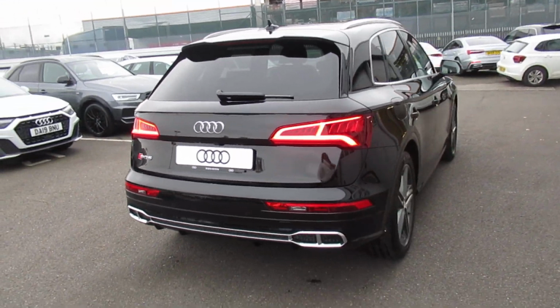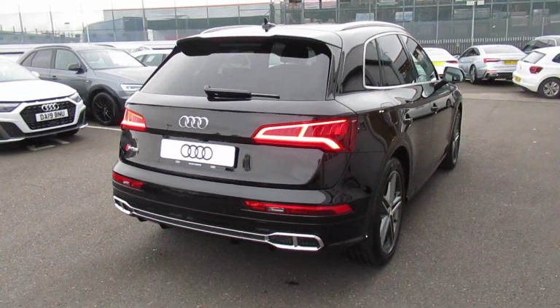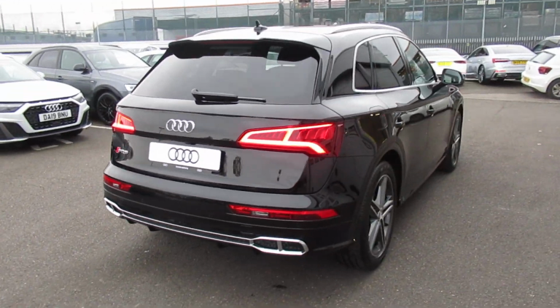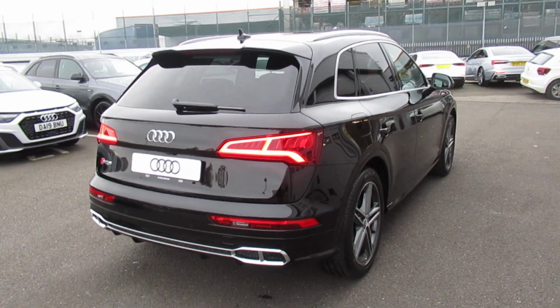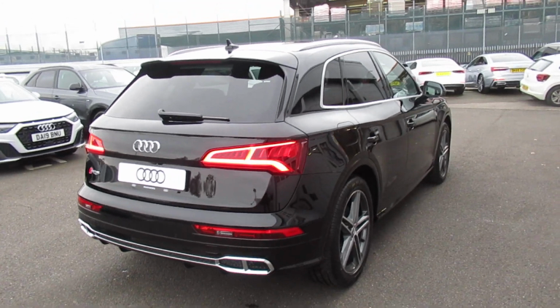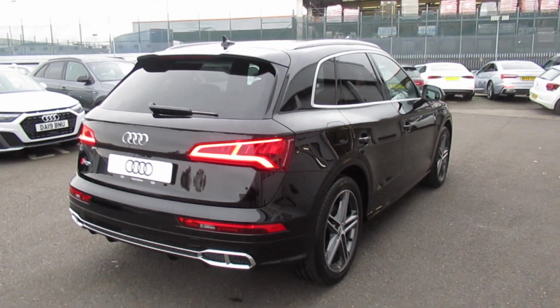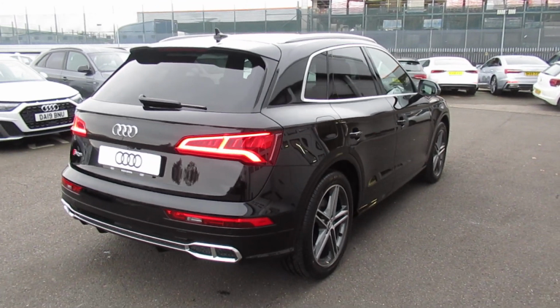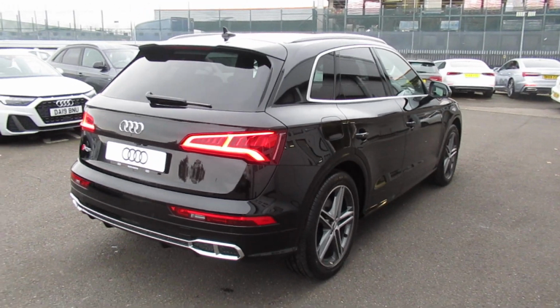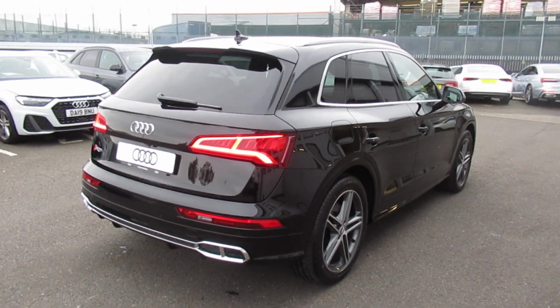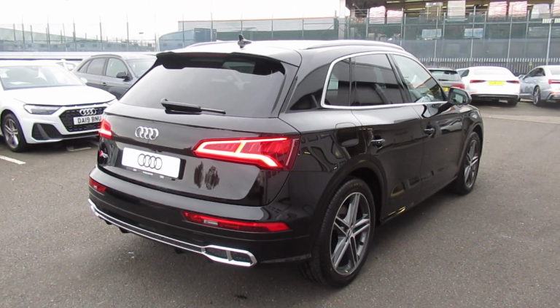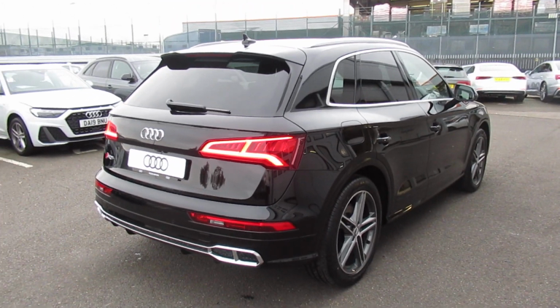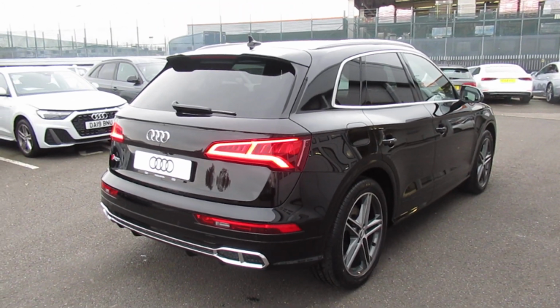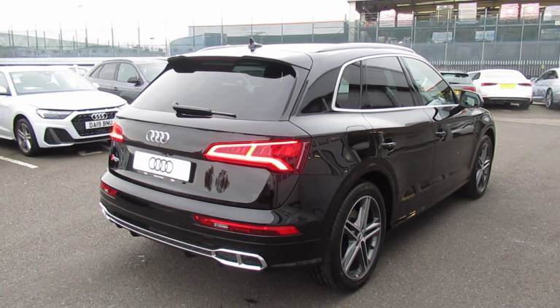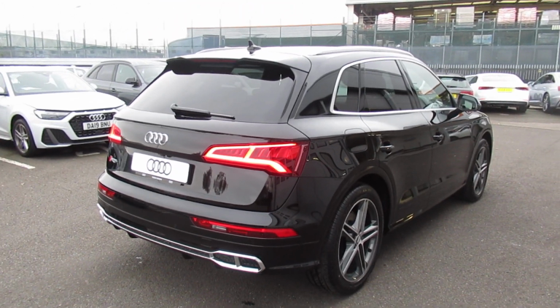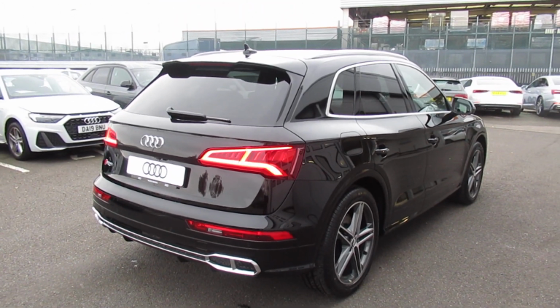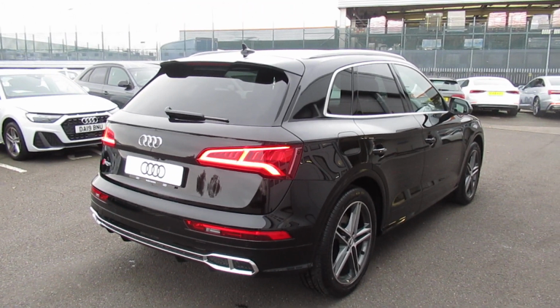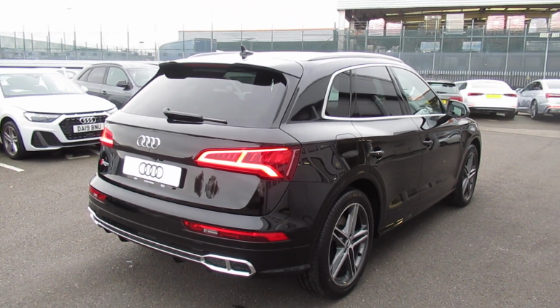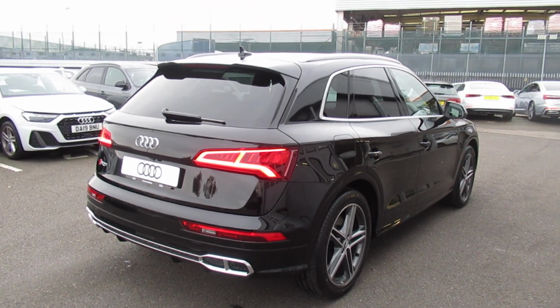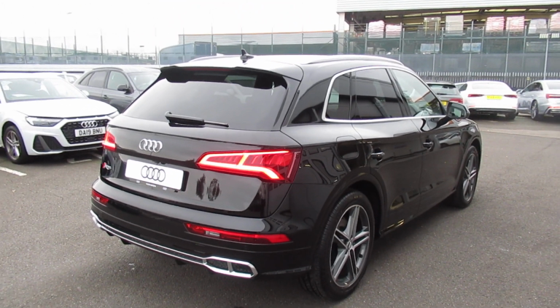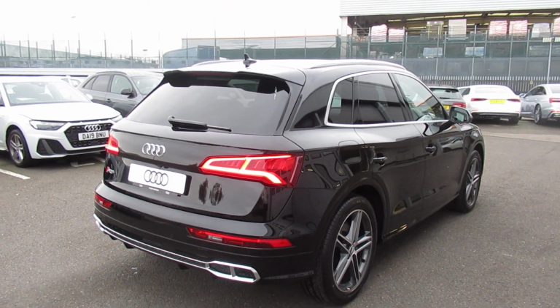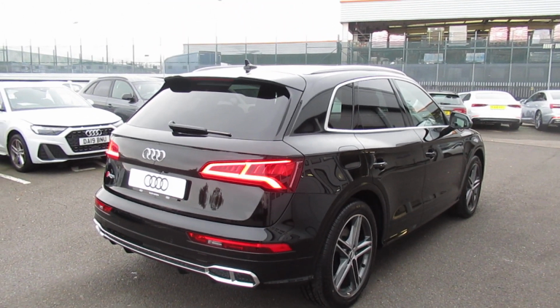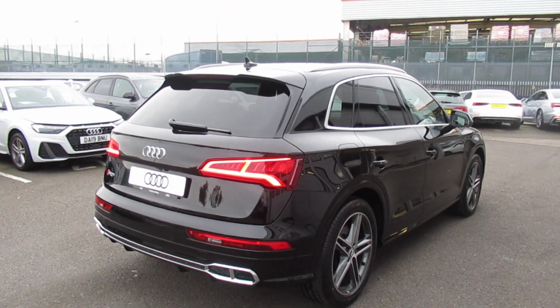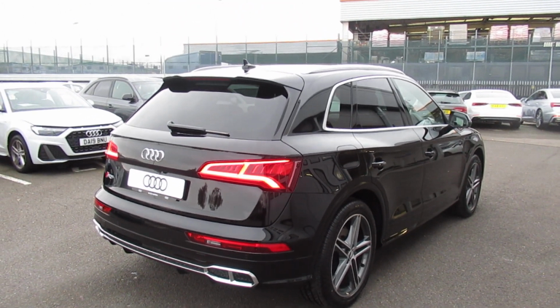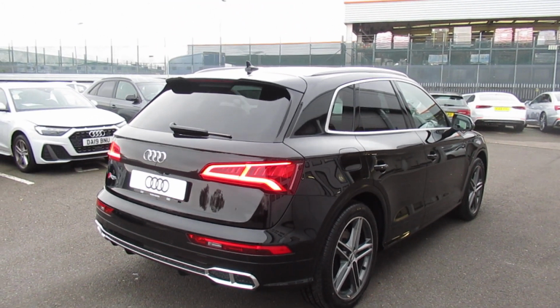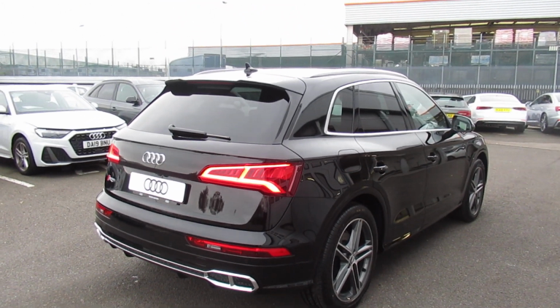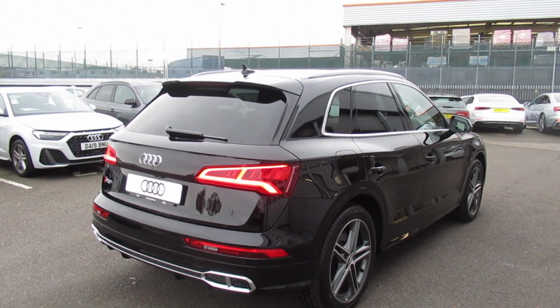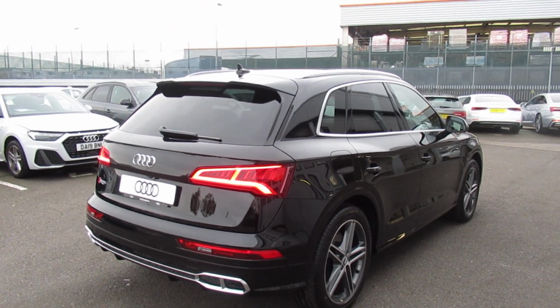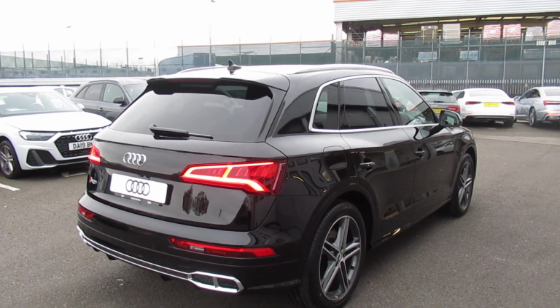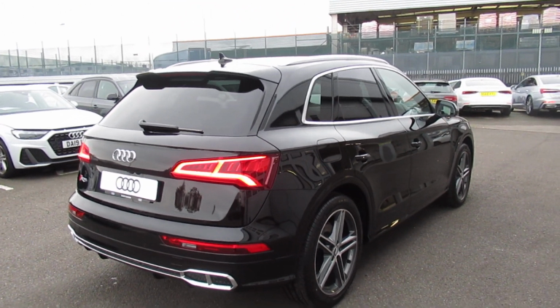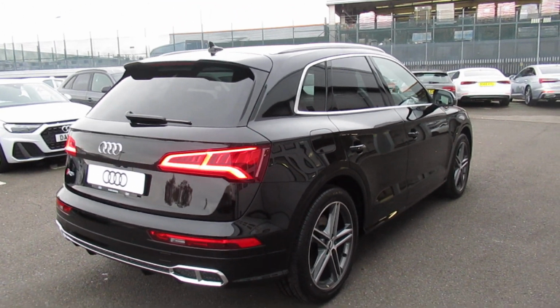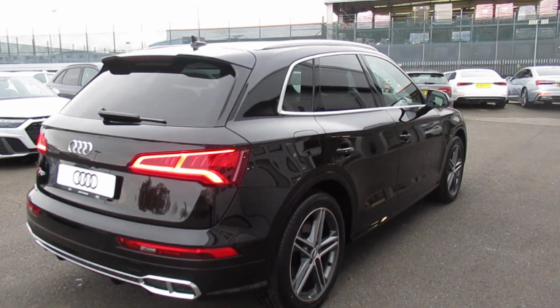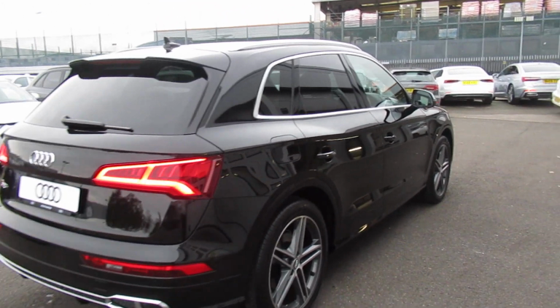Now this is a brand new Audi vehicle so you will get 3 years warranty and 3 years roadside assistance from the manufacturer.